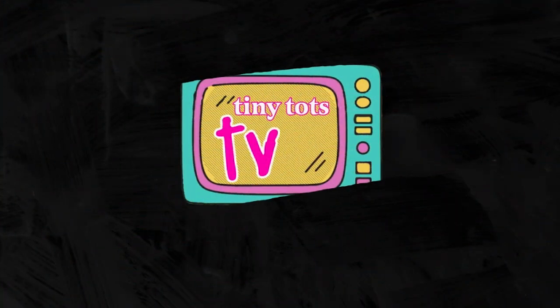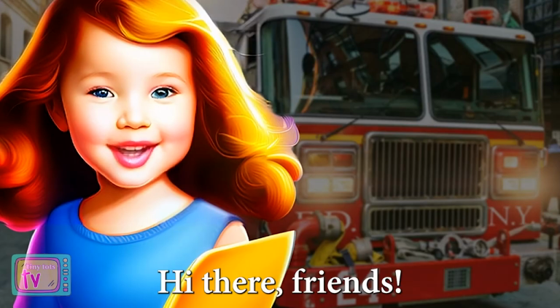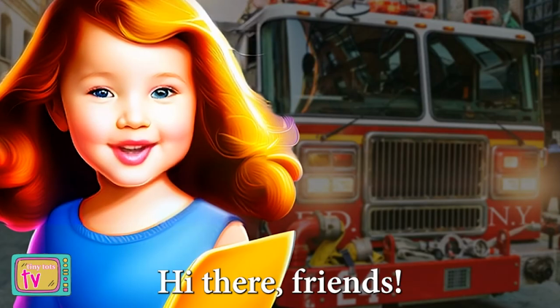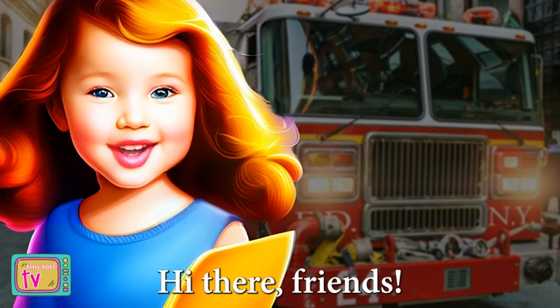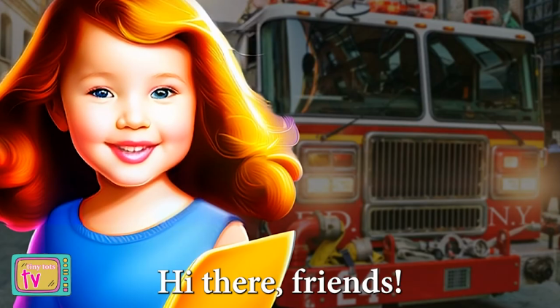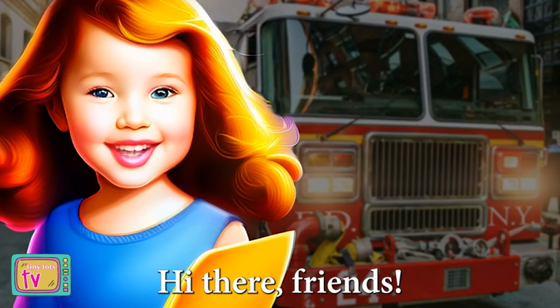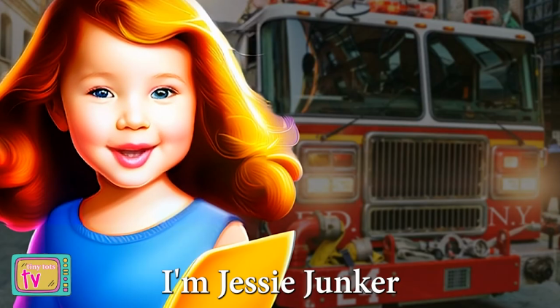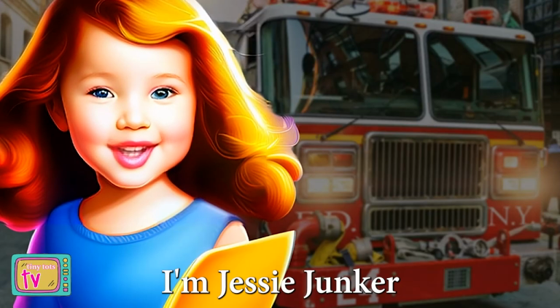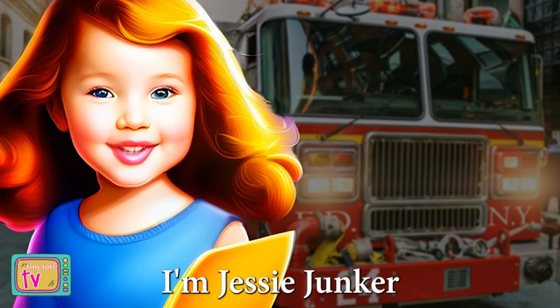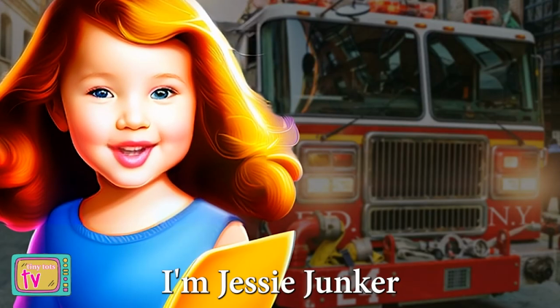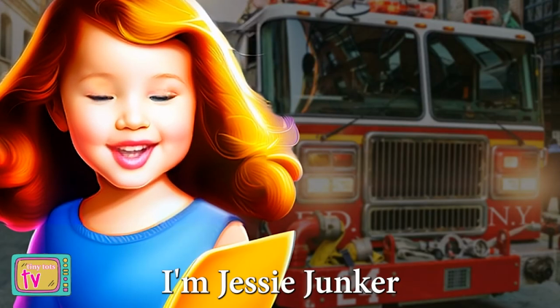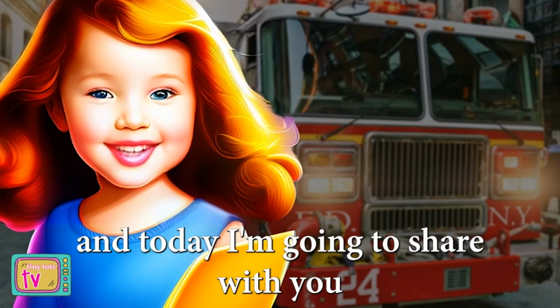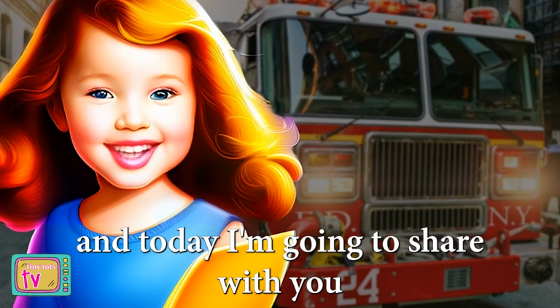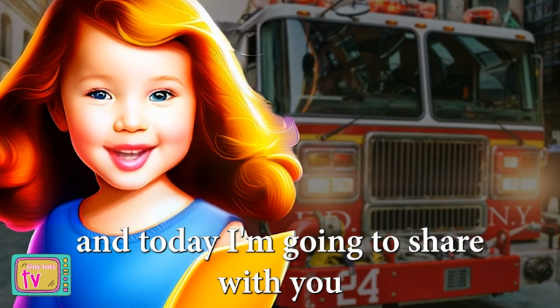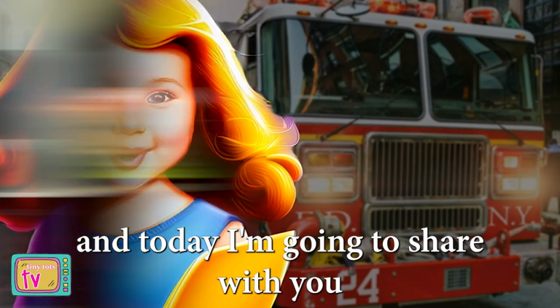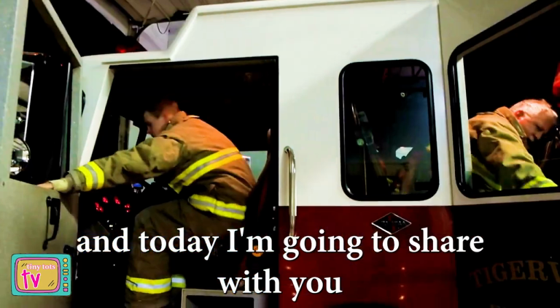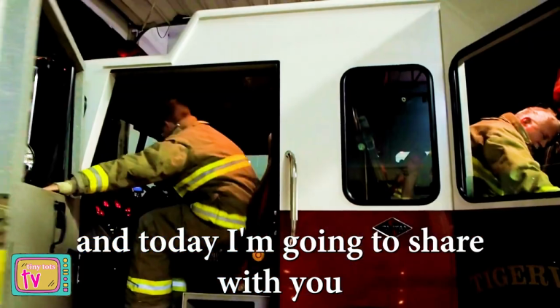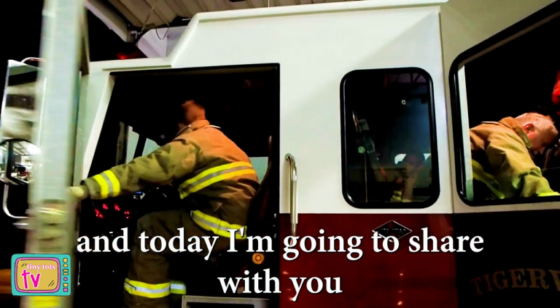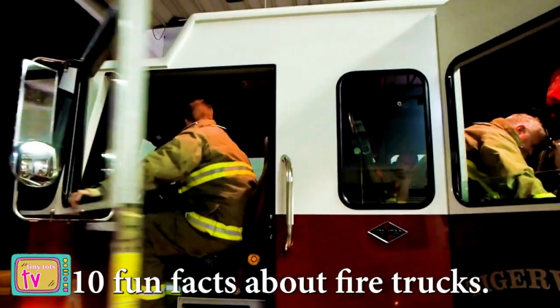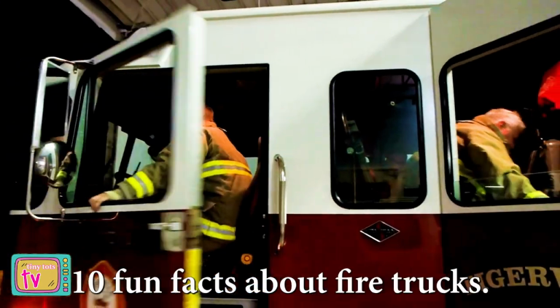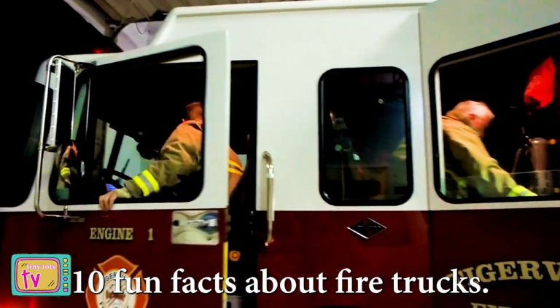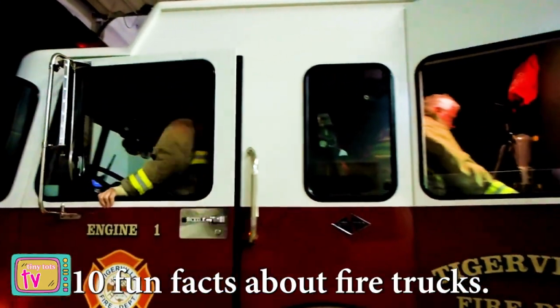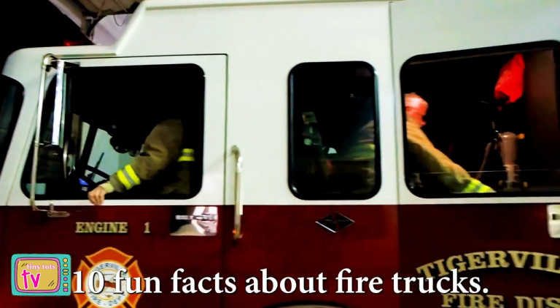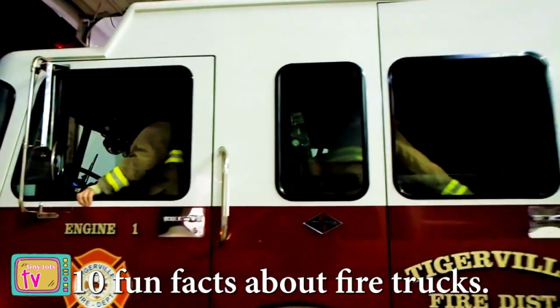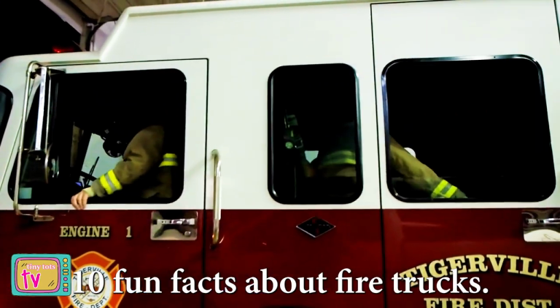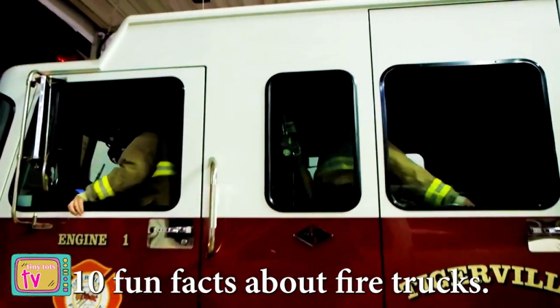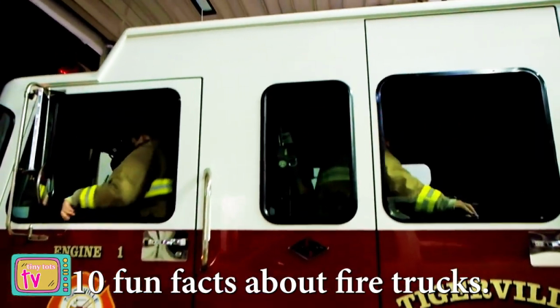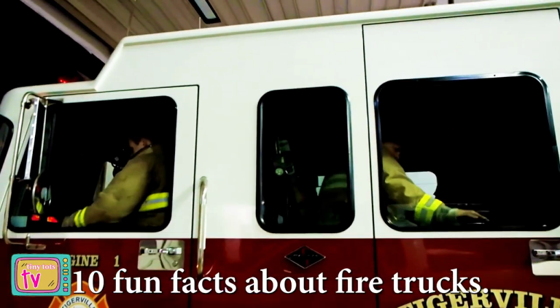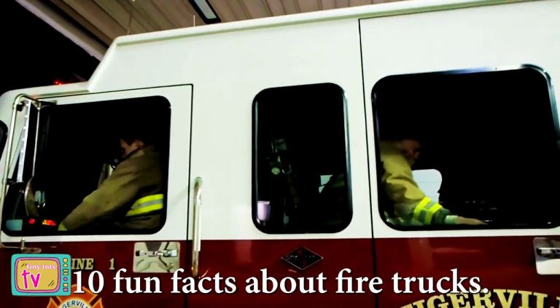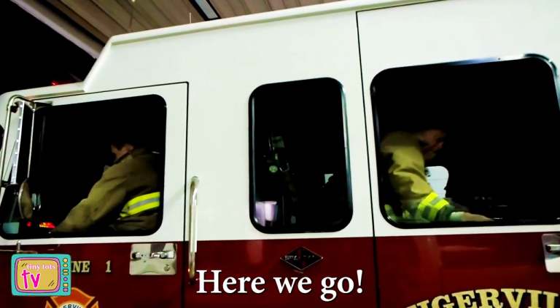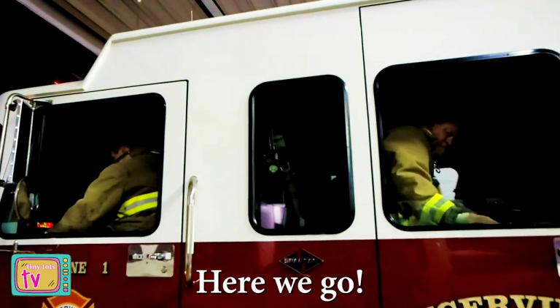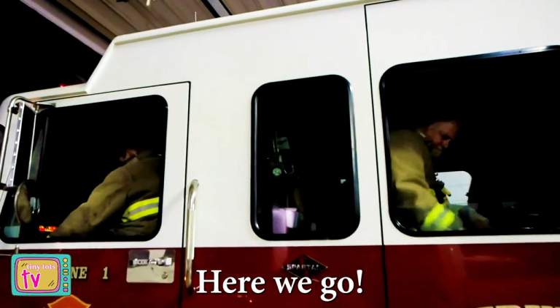Hi there friends, I'm Jessie Junker and today I'm going to share with you 10 fun facts about fire trucks. Here we go.